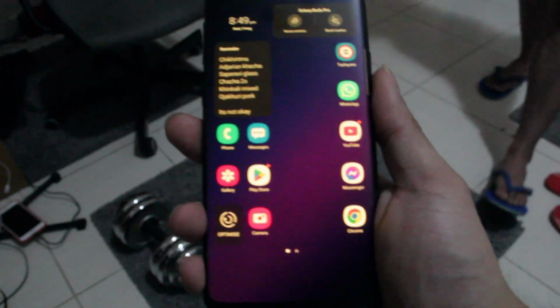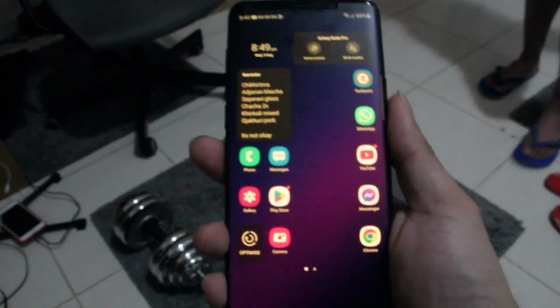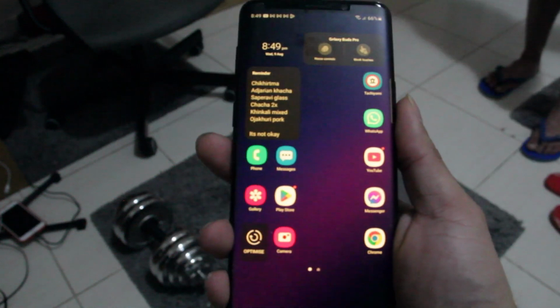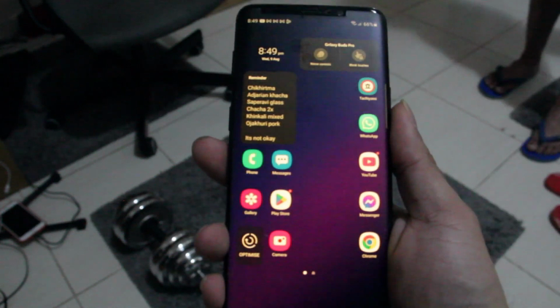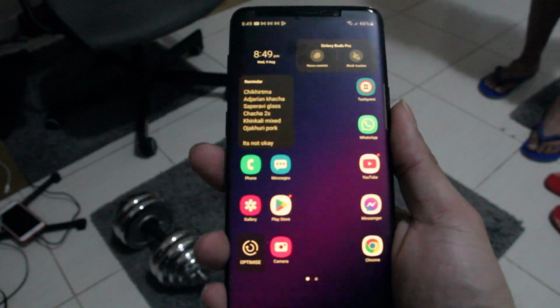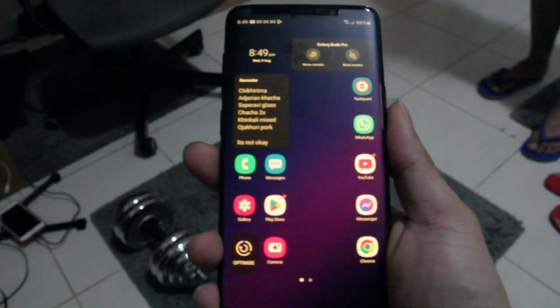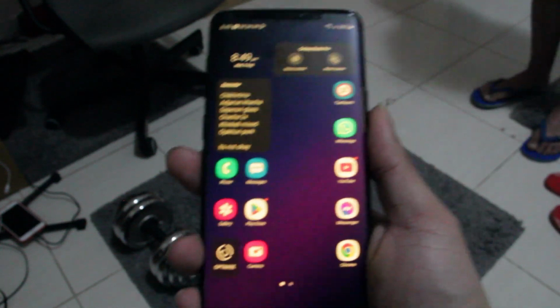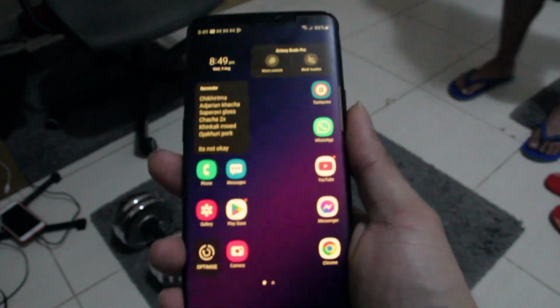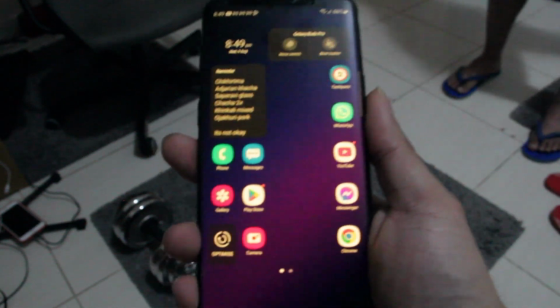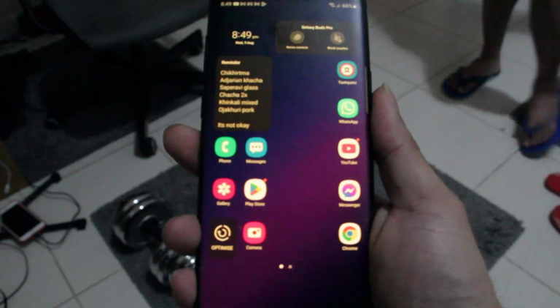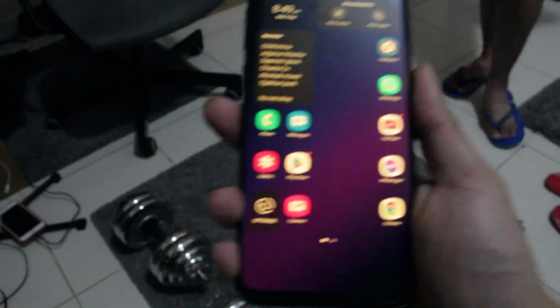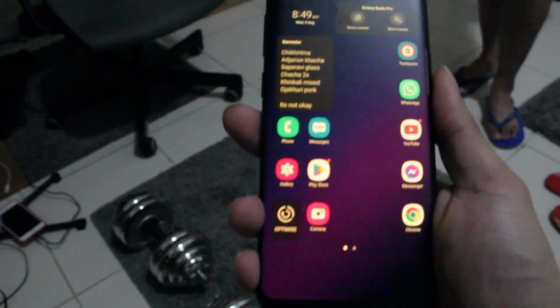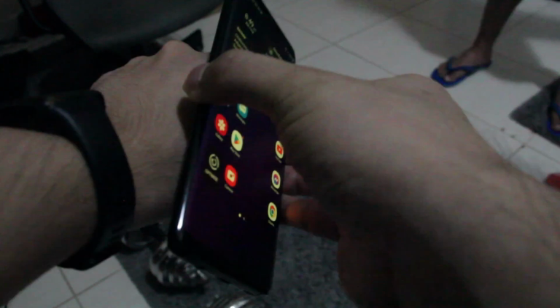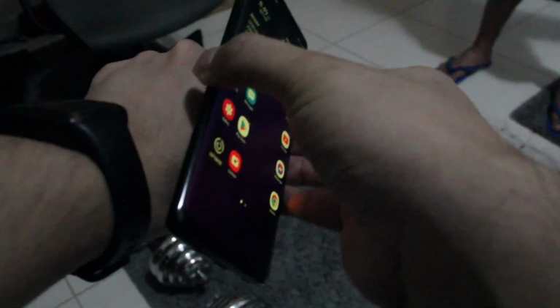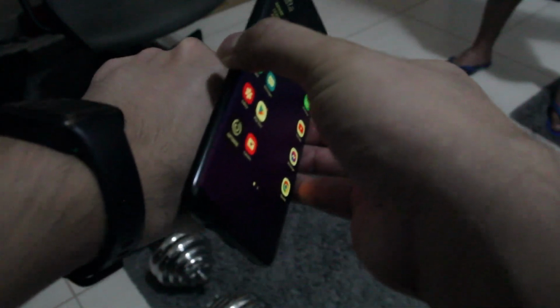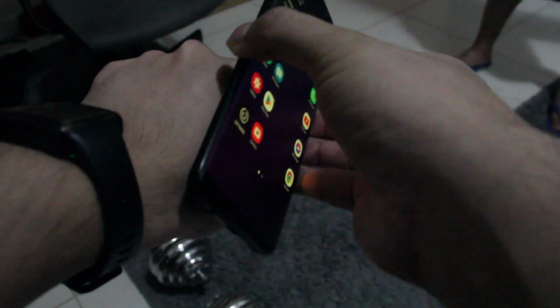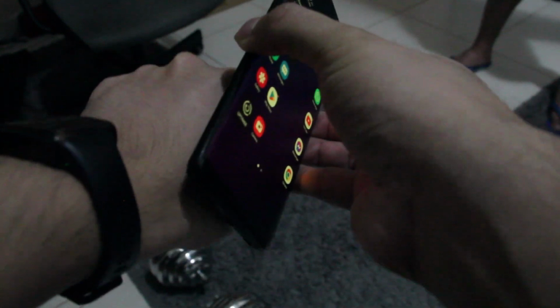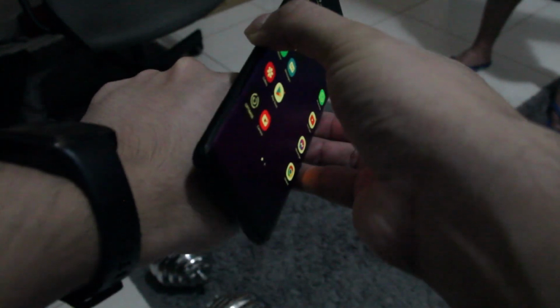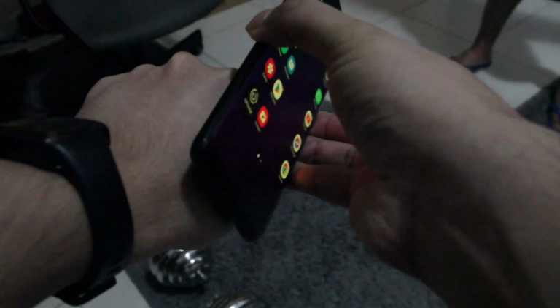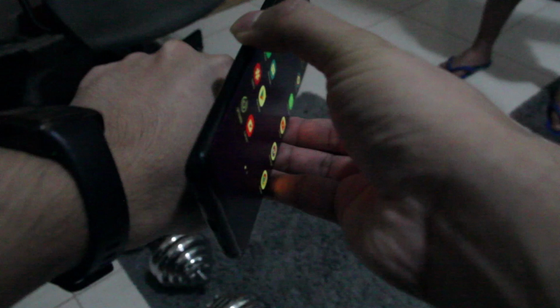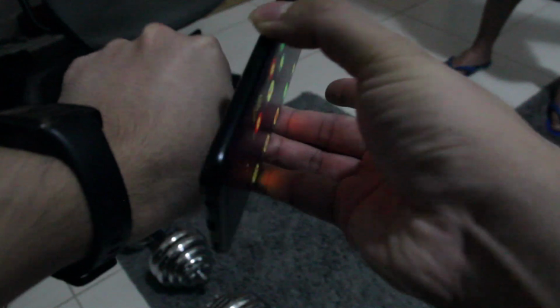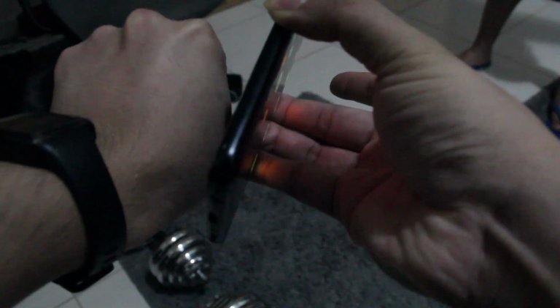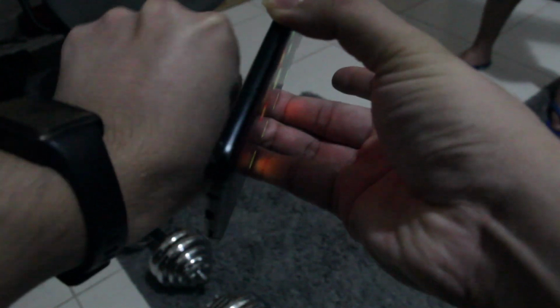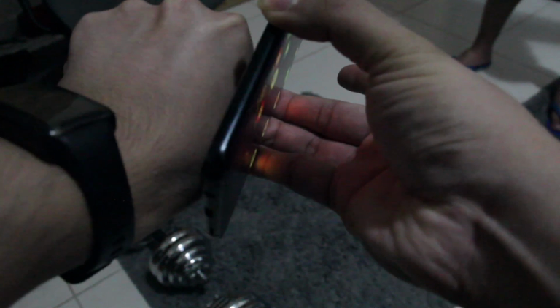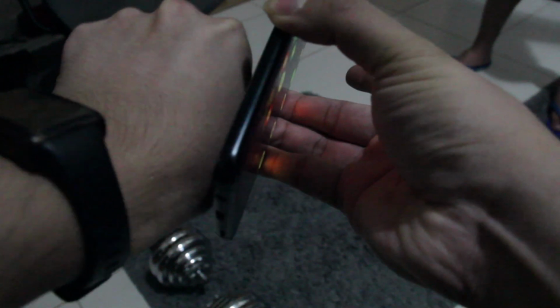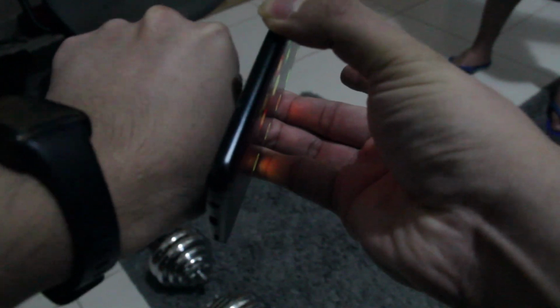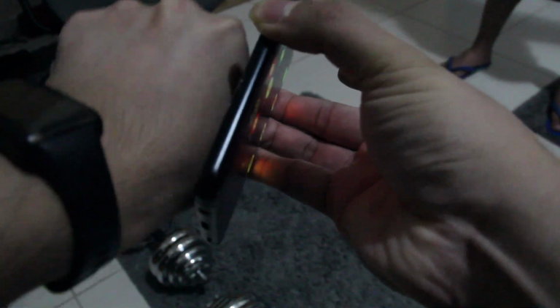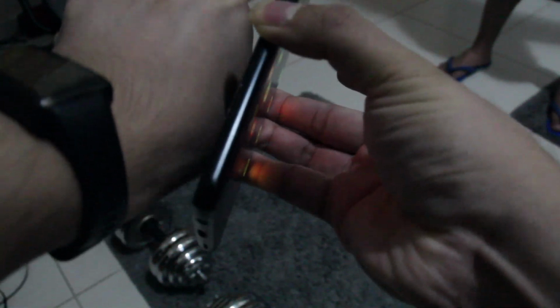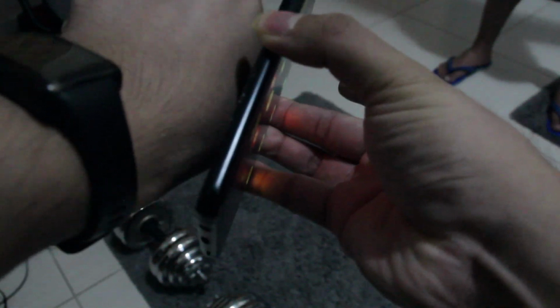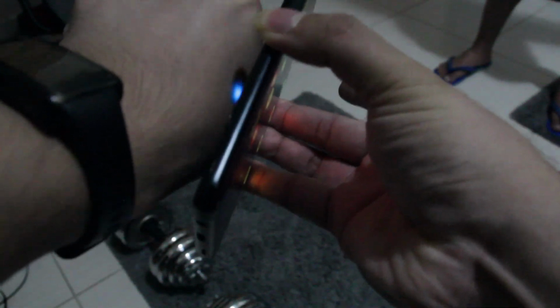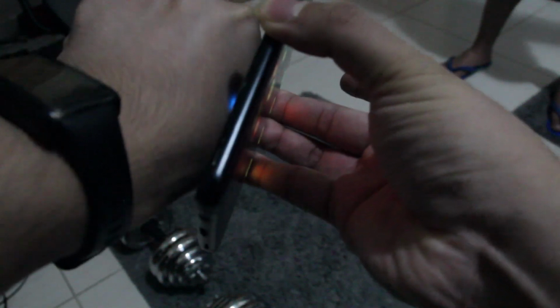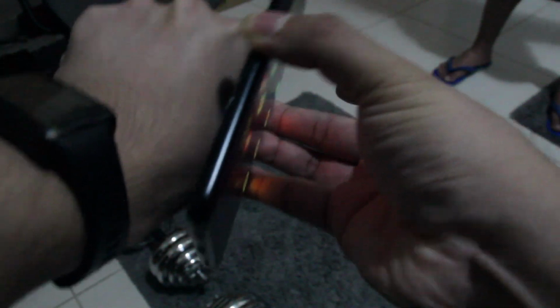Here is one of our engineers, Lev, demoing our project using his X-Acid implant chip to launch a Ripple XRP mining application.